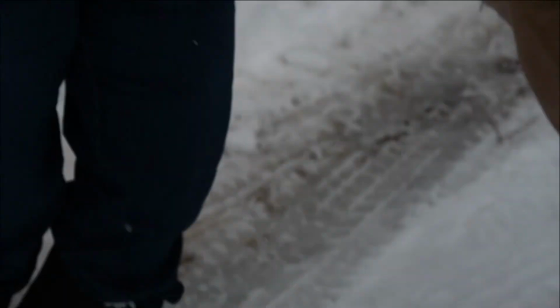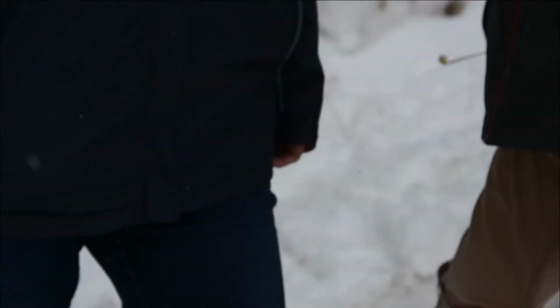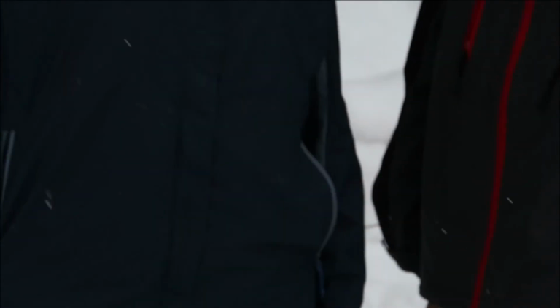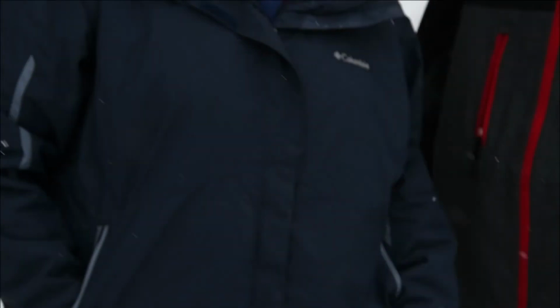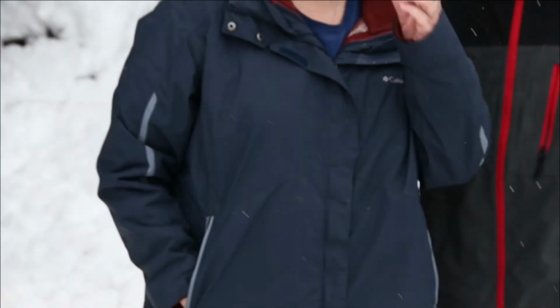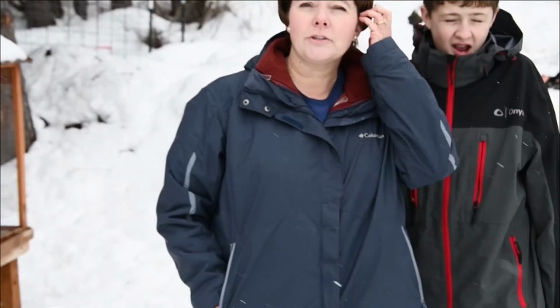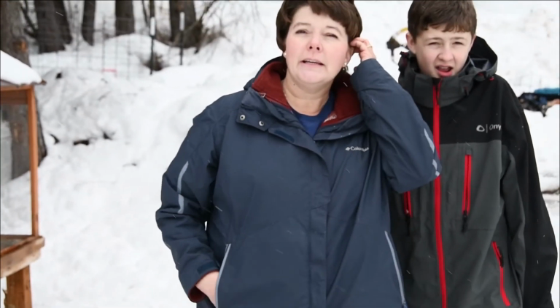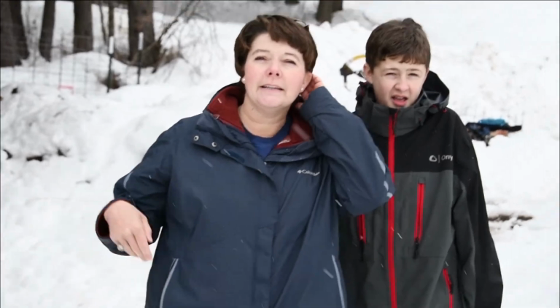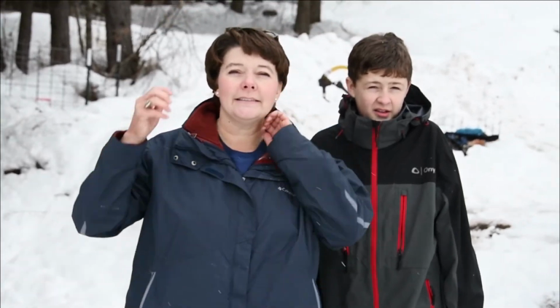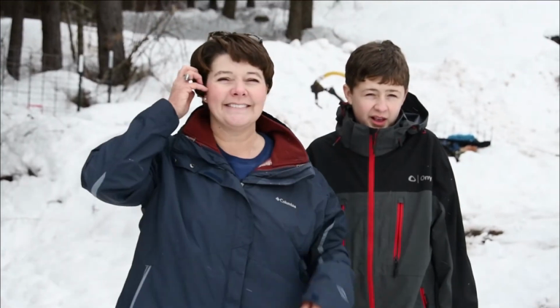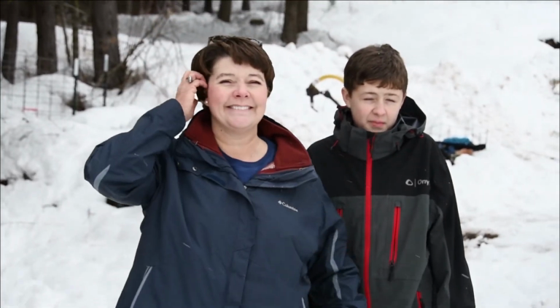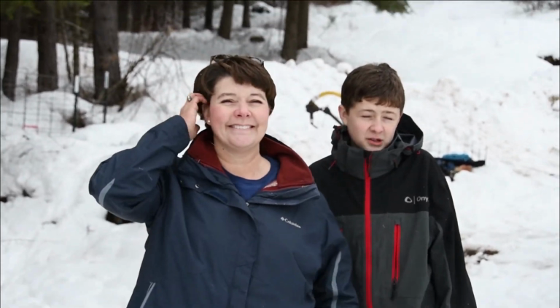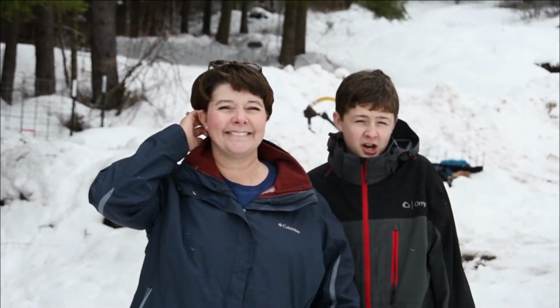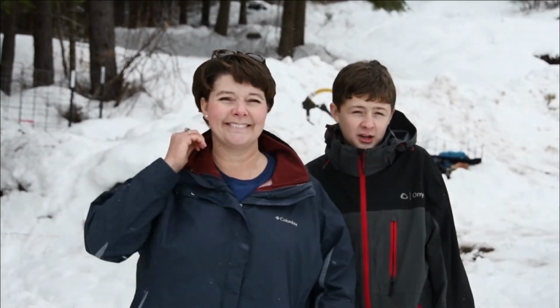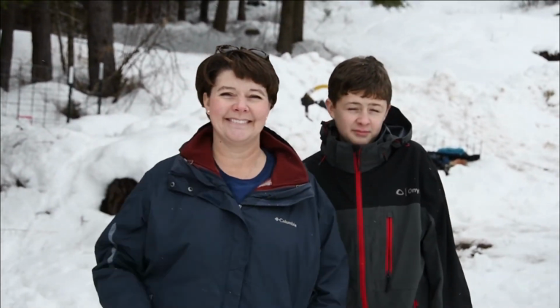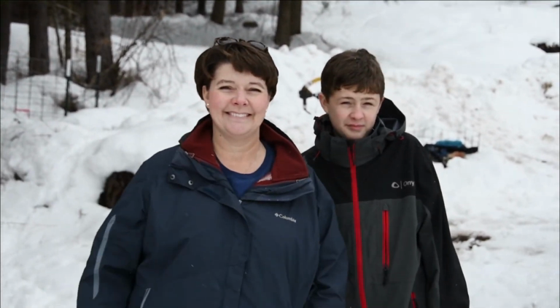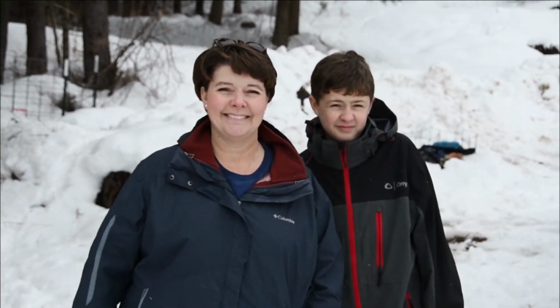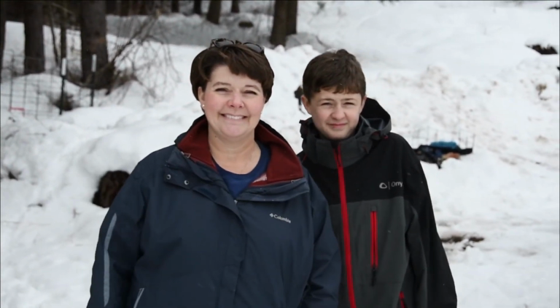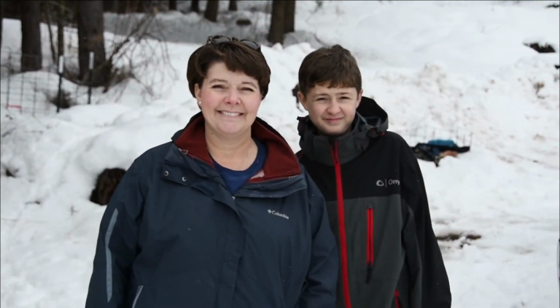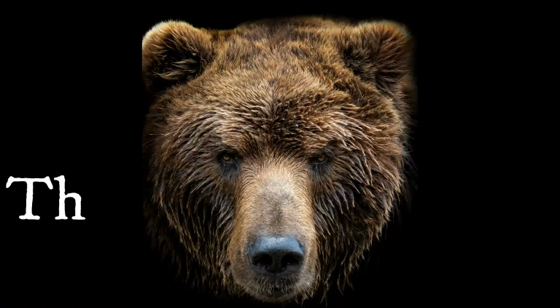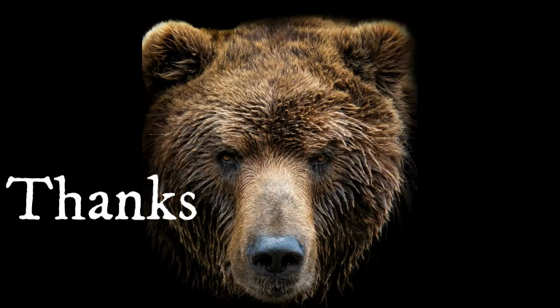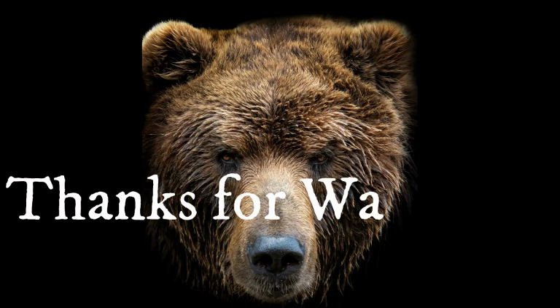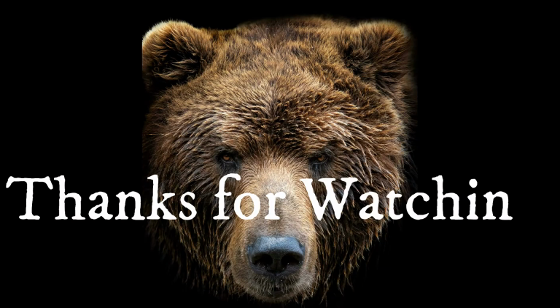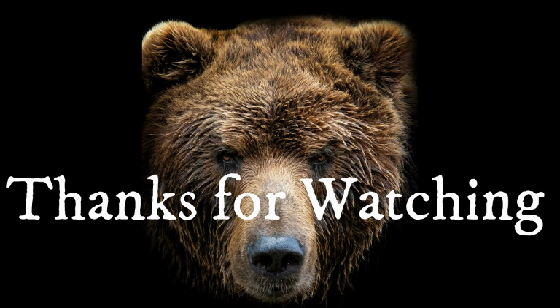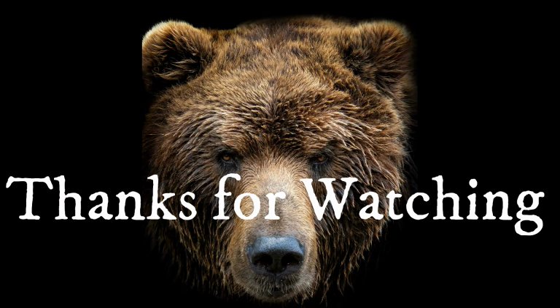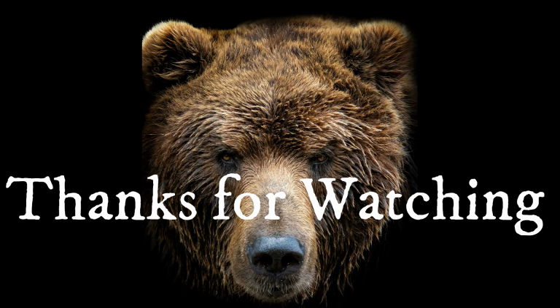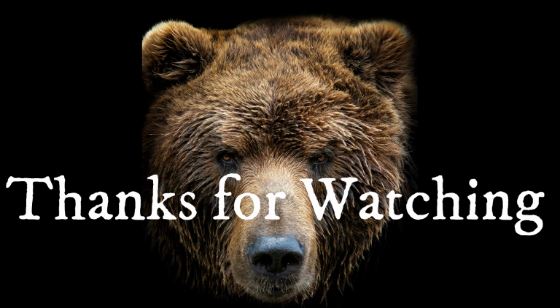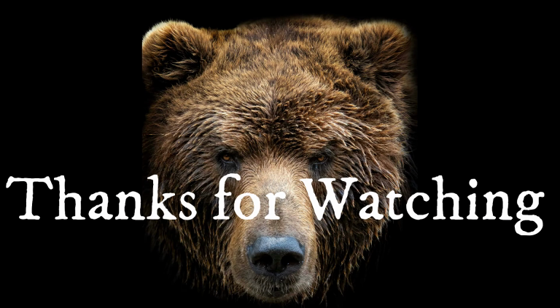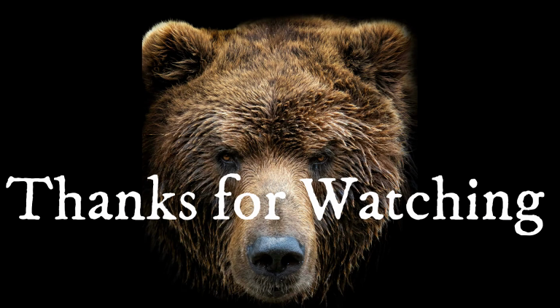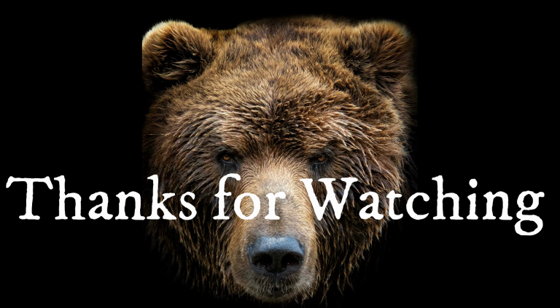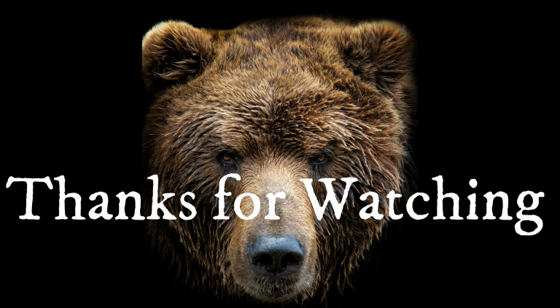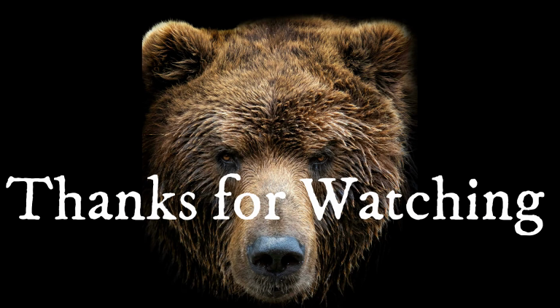Thanks for joining us. Keep on tracking. Thank you.